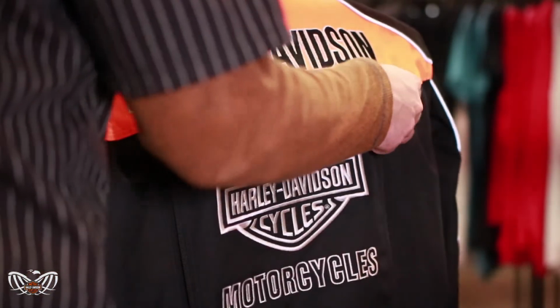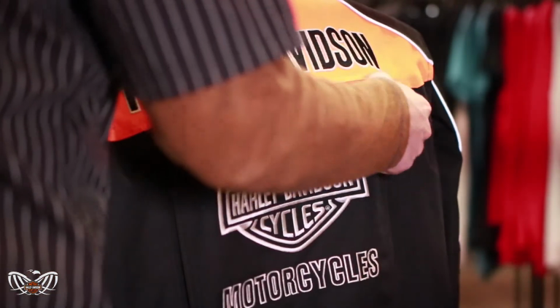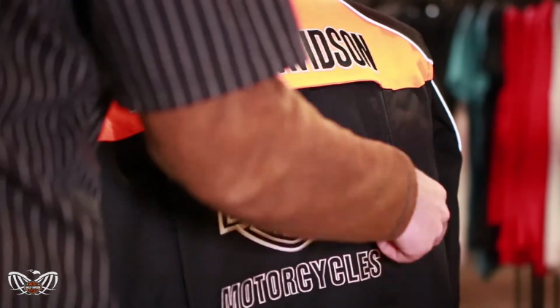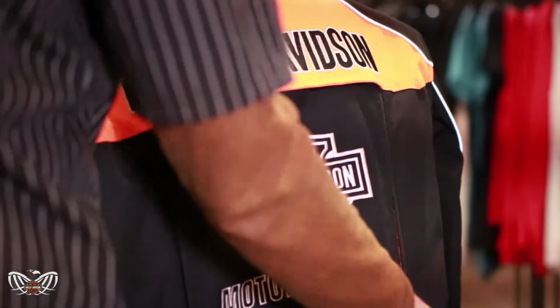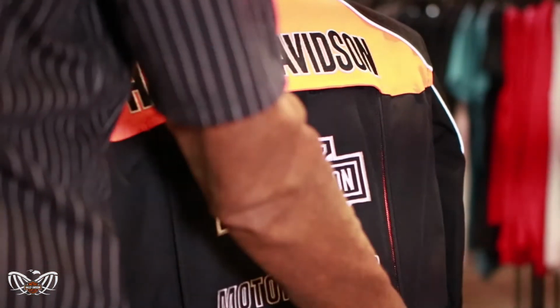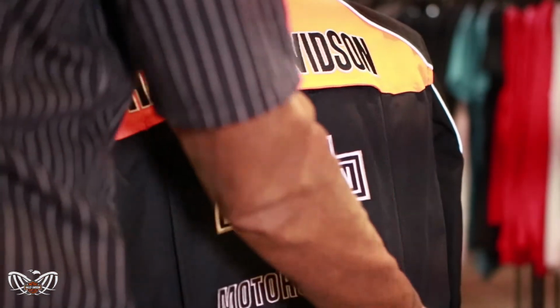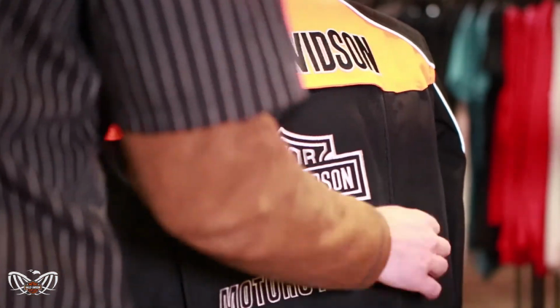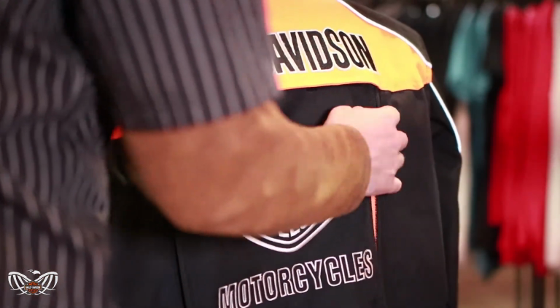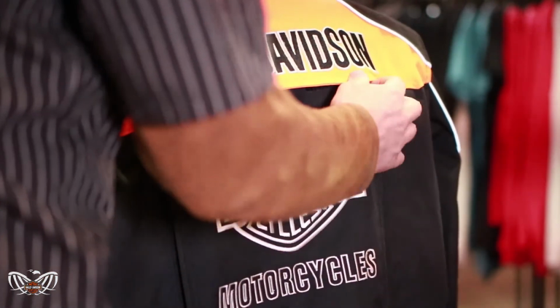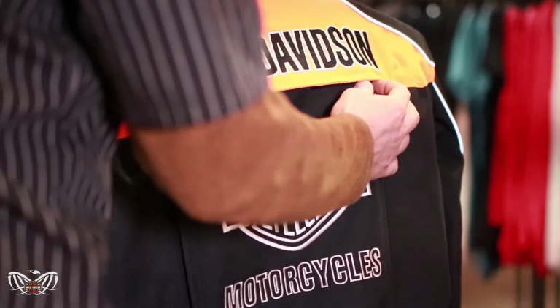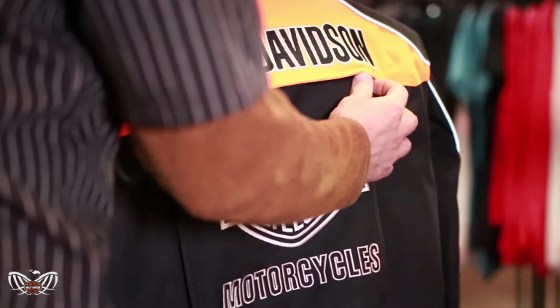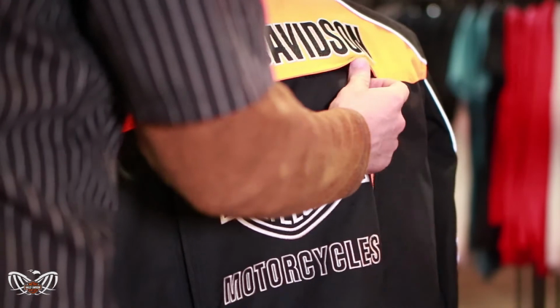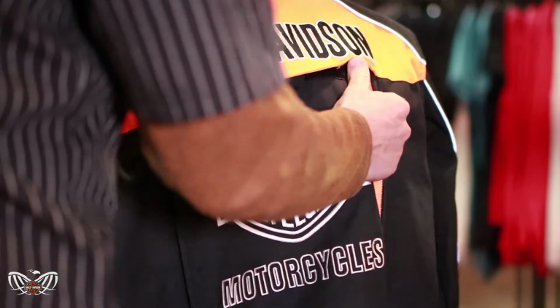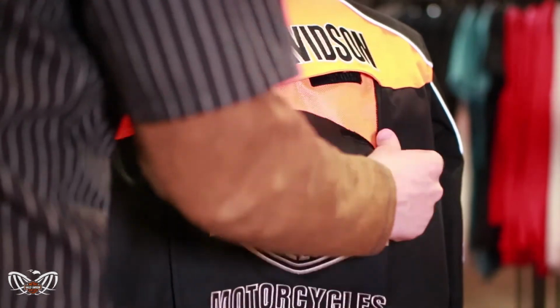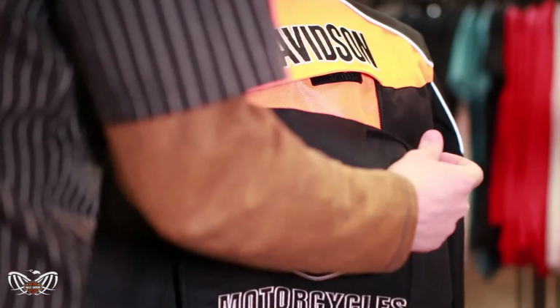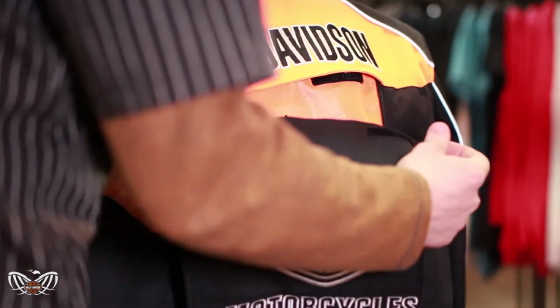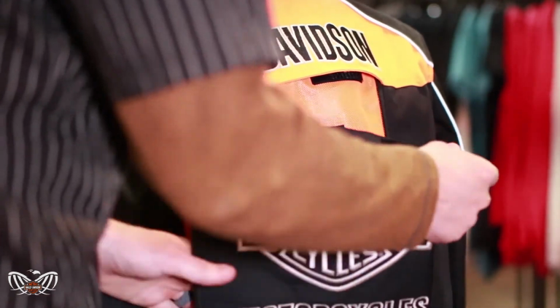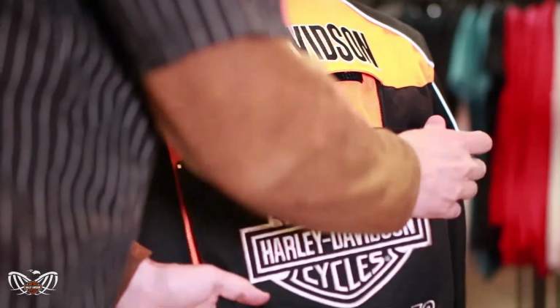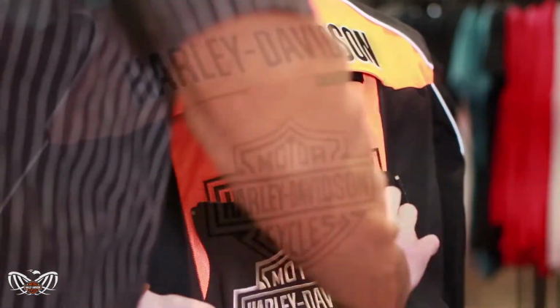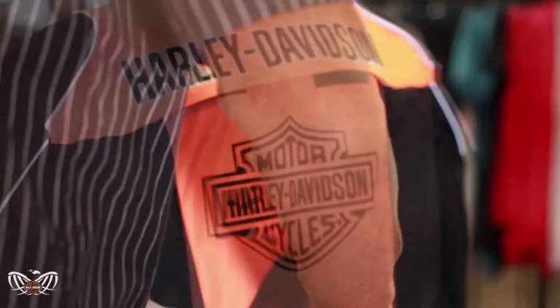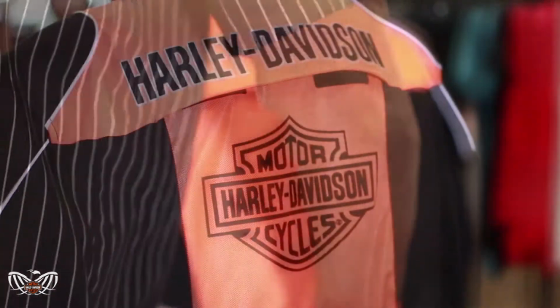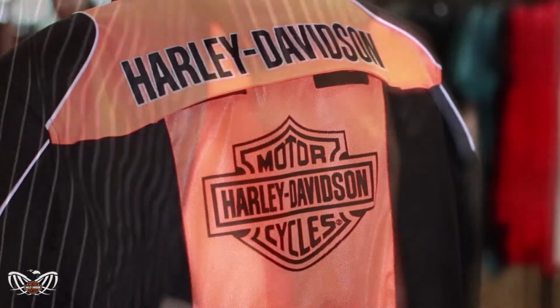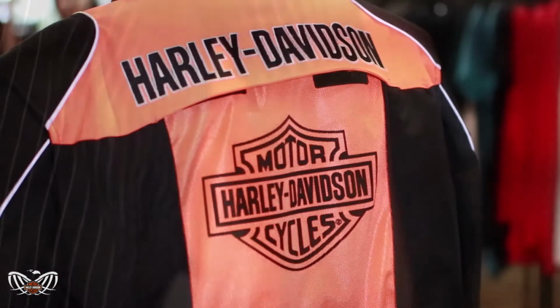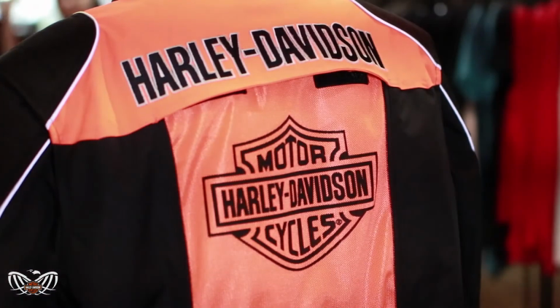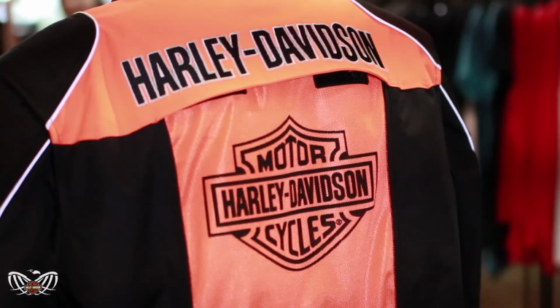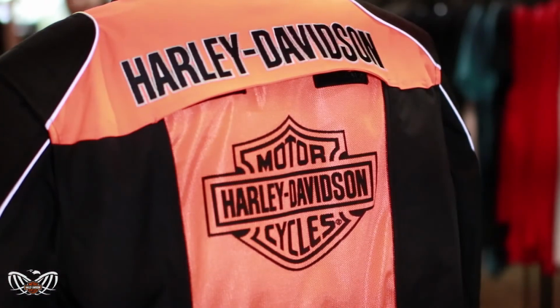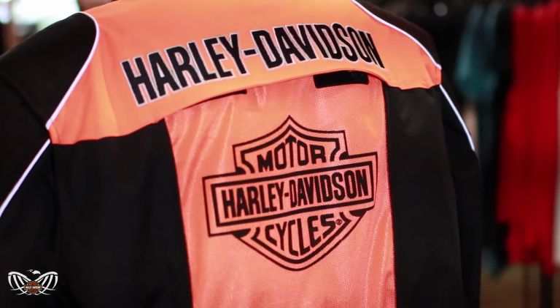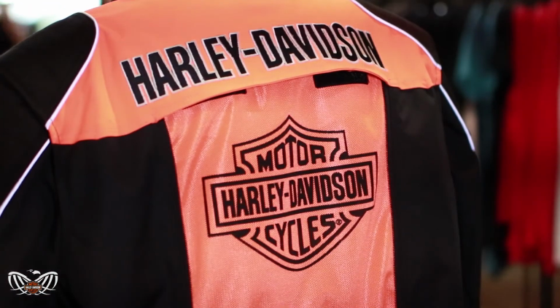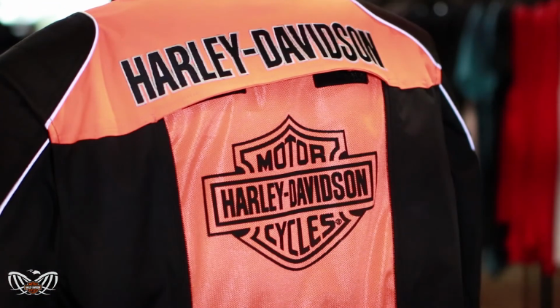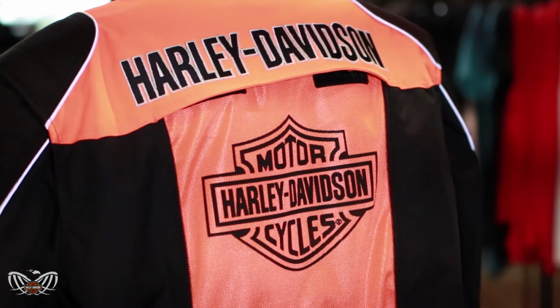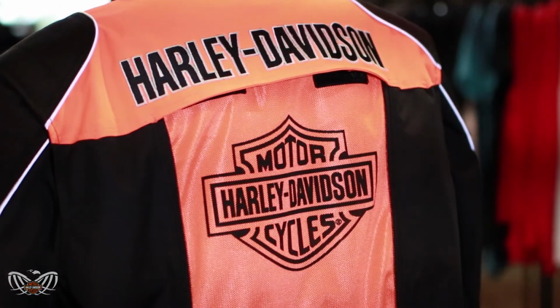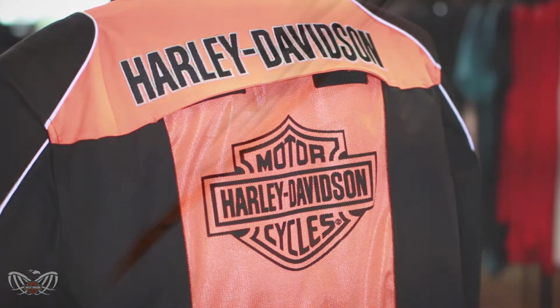For the warmer weather coming up, you can check out these great jackets here, just in time for spring and summer riding season.